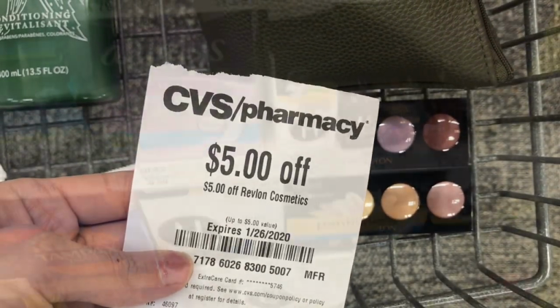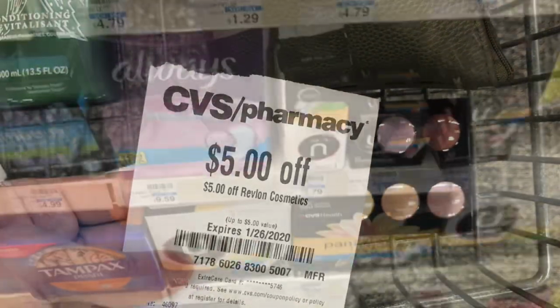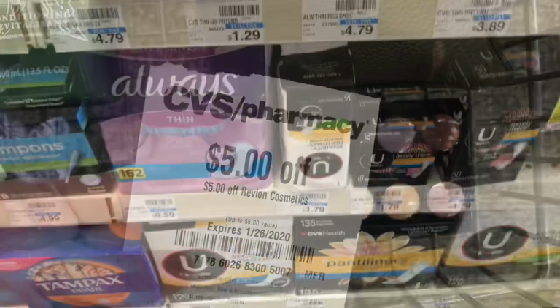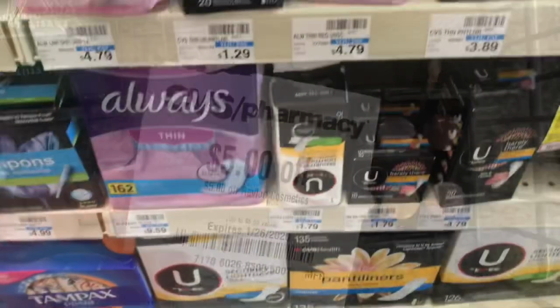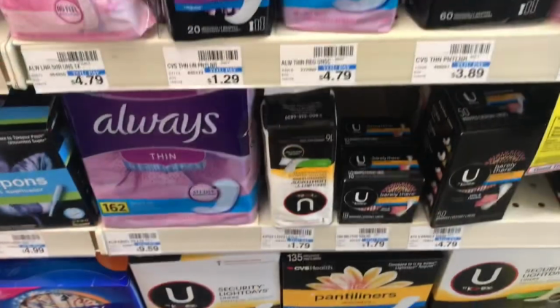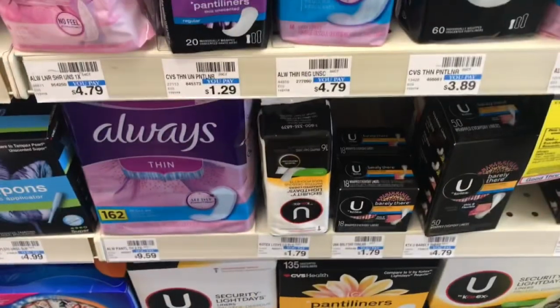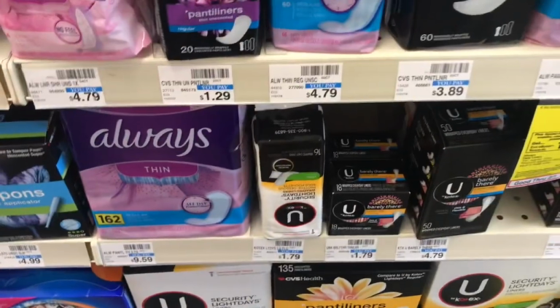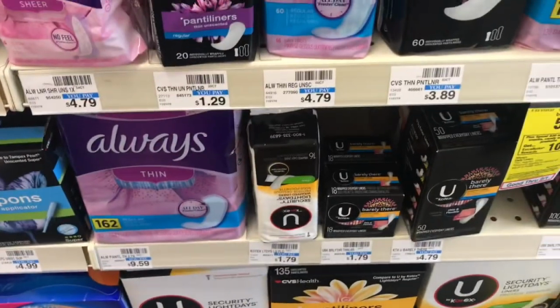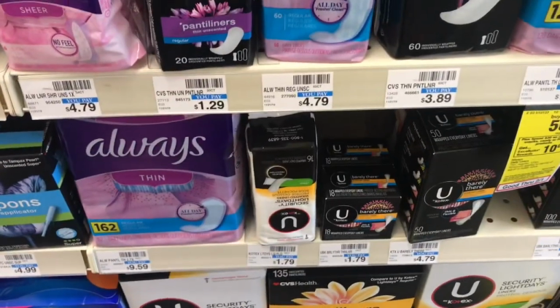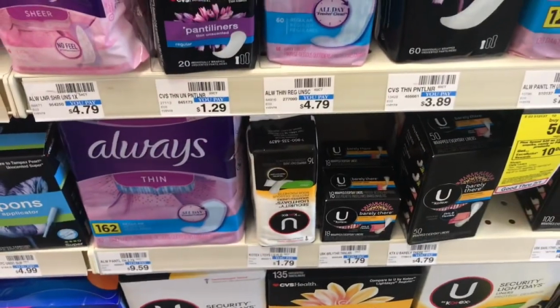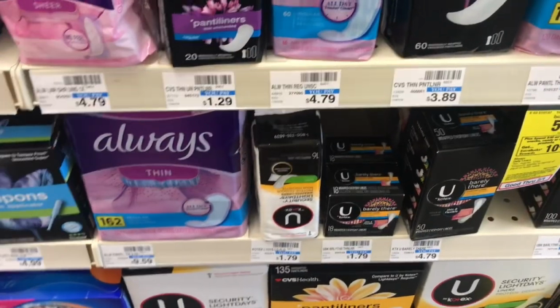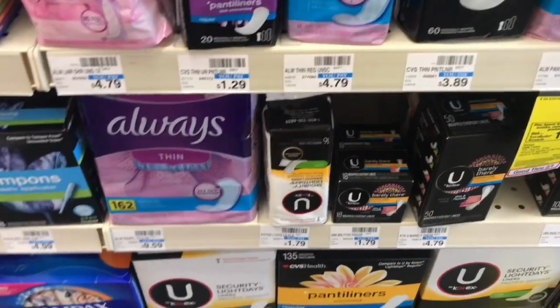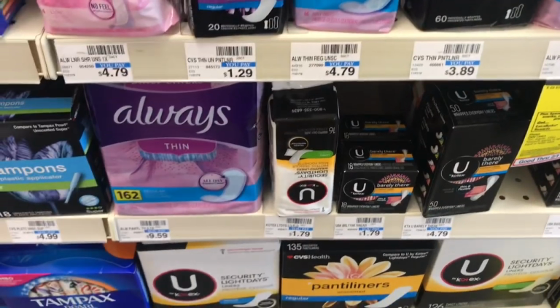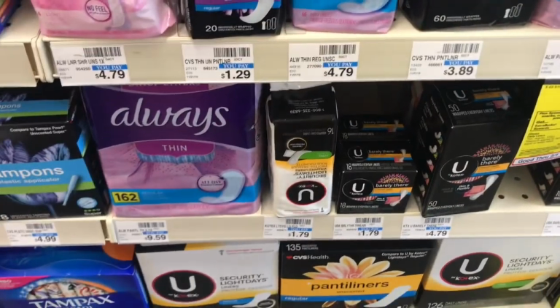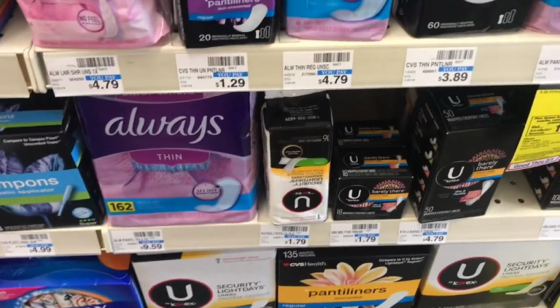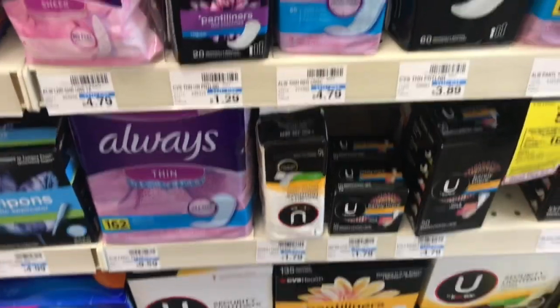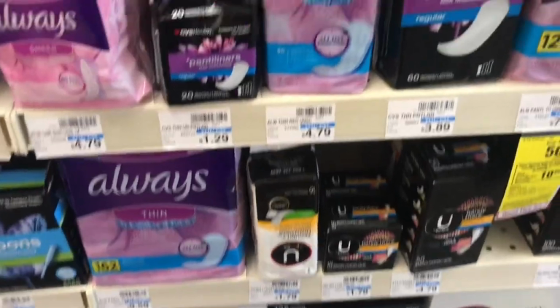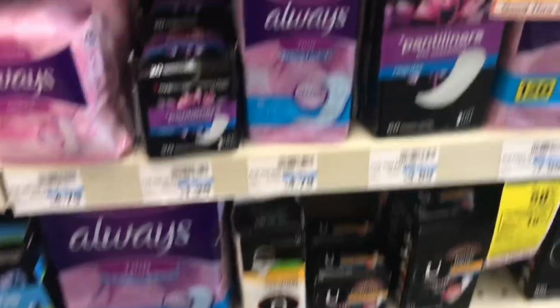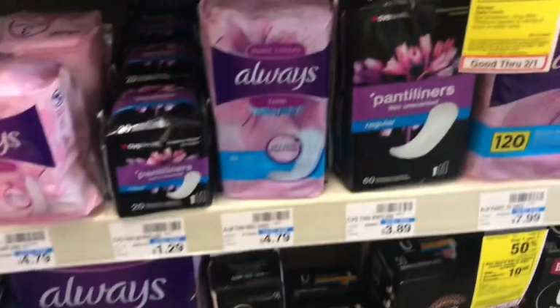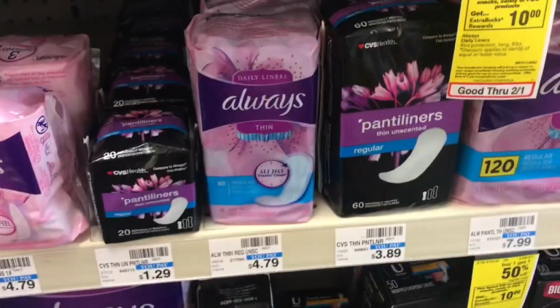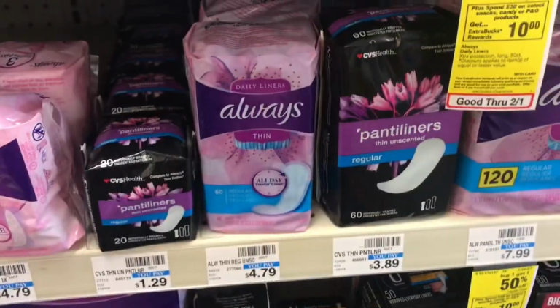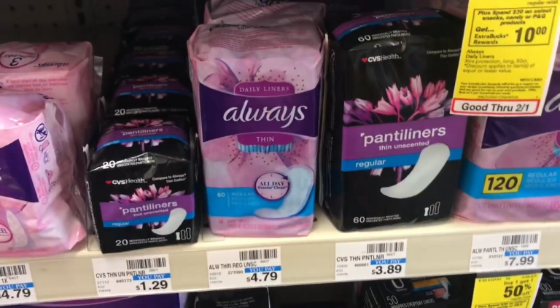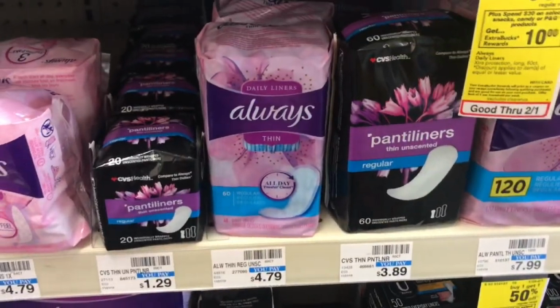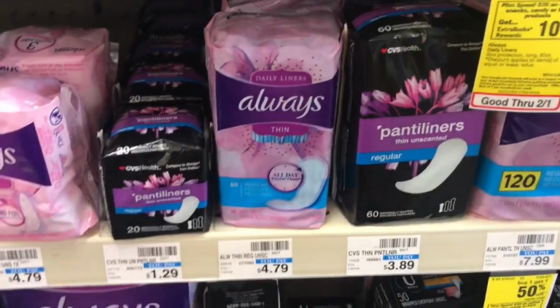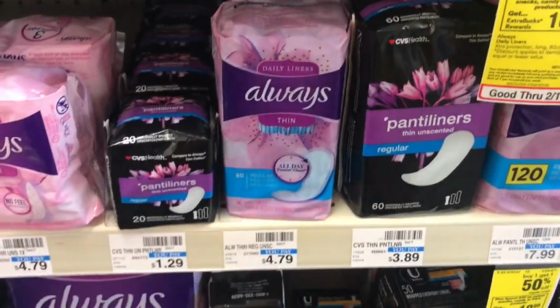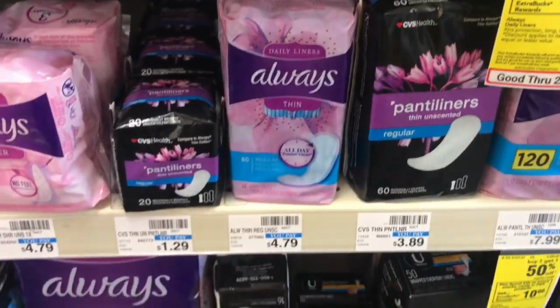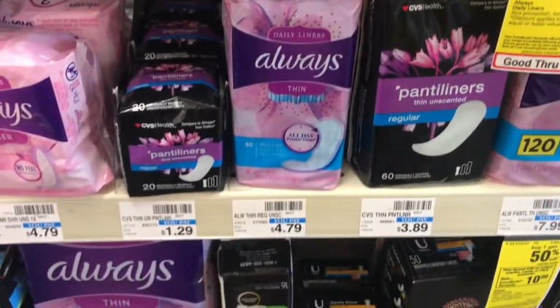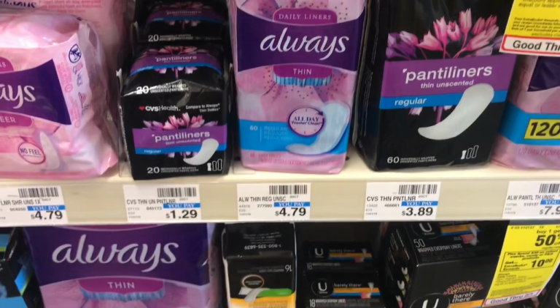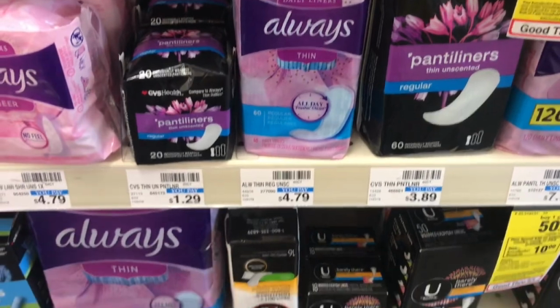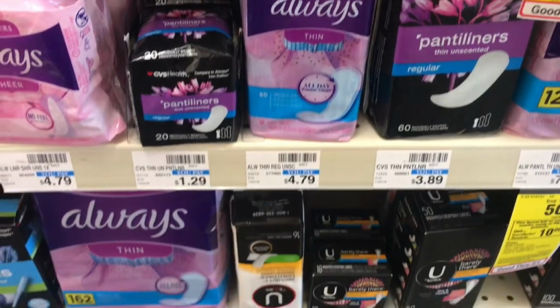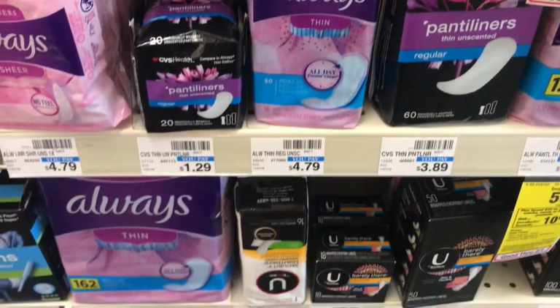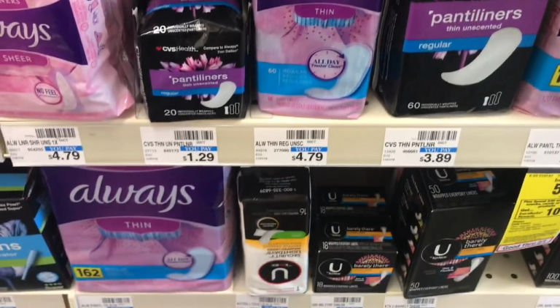You want to pick up two of the 18-count liners — the U by Kotex — buy one get one 50% off and get back a $2 extra care buck.